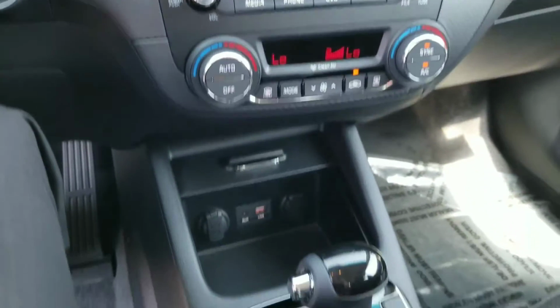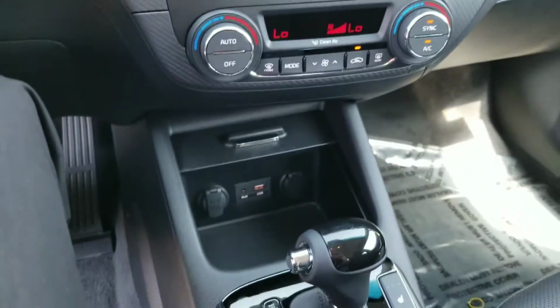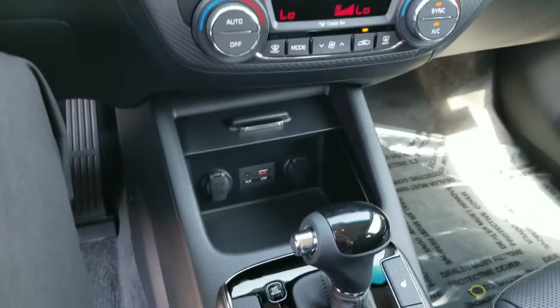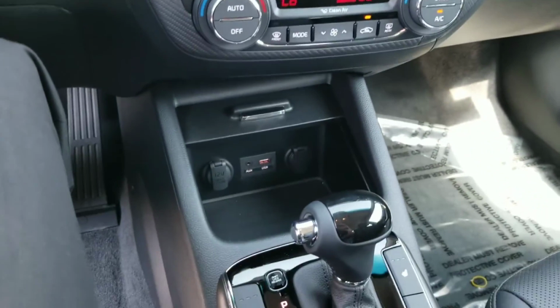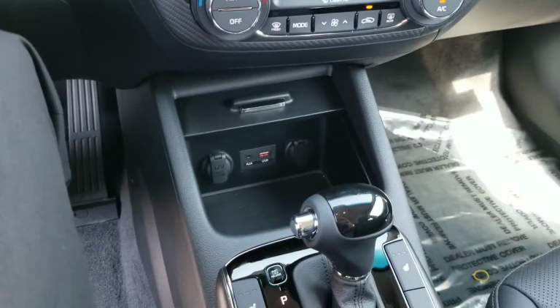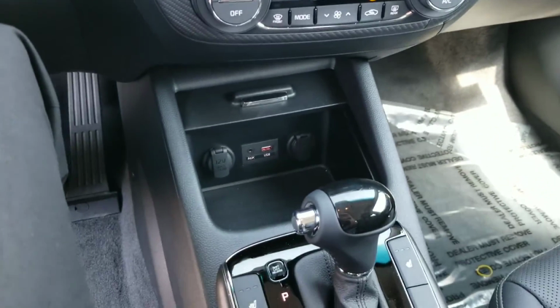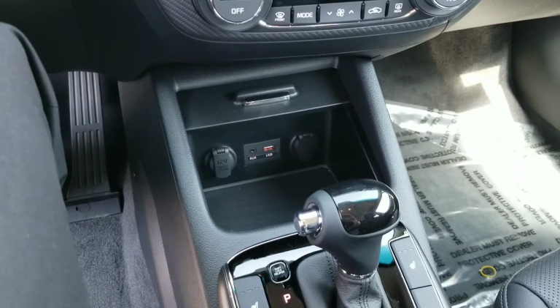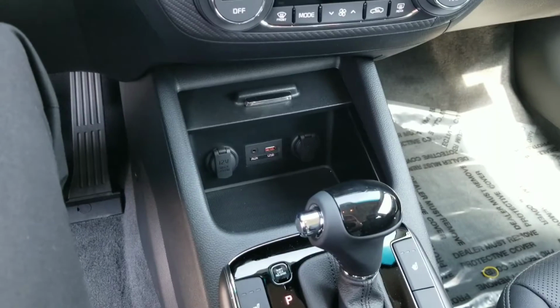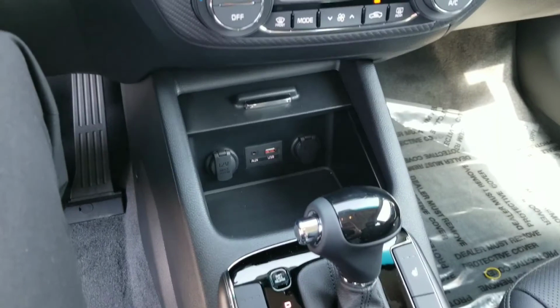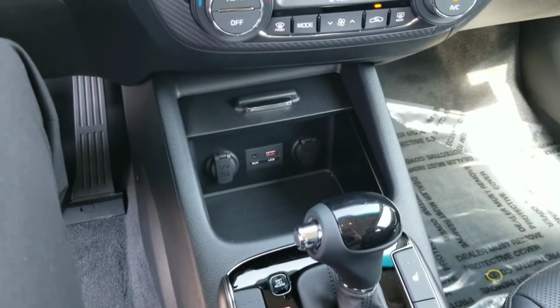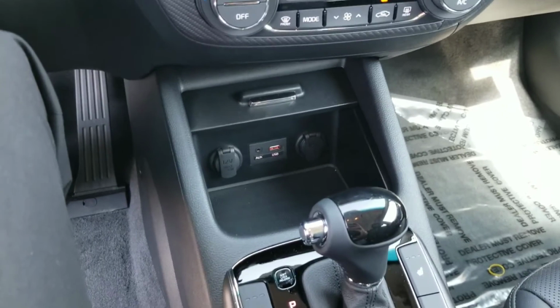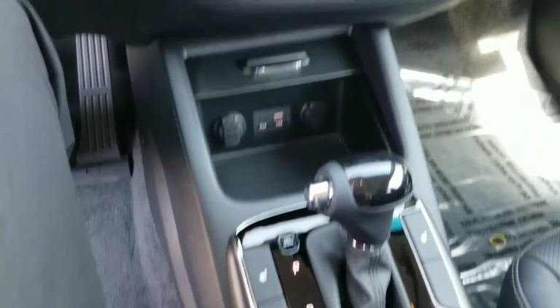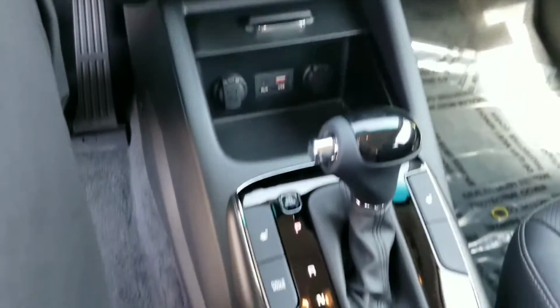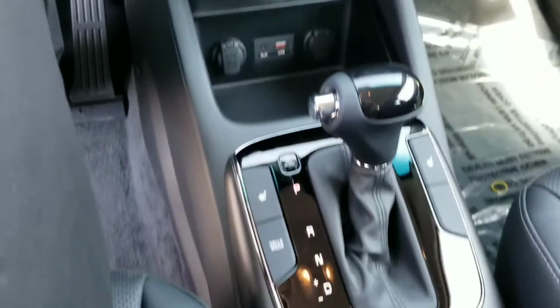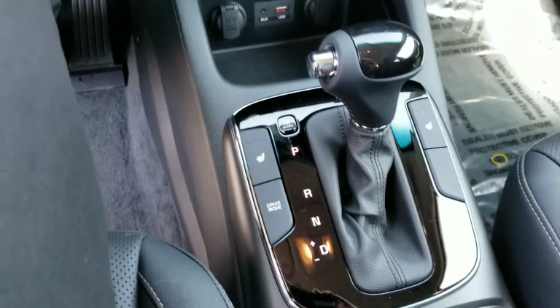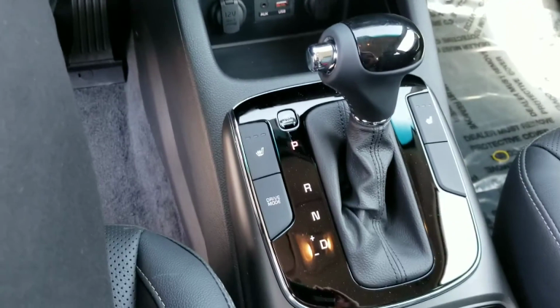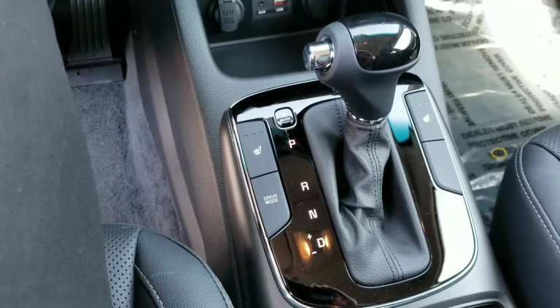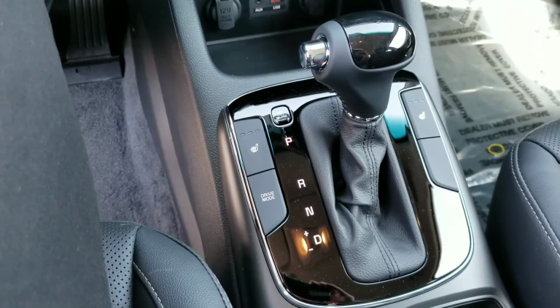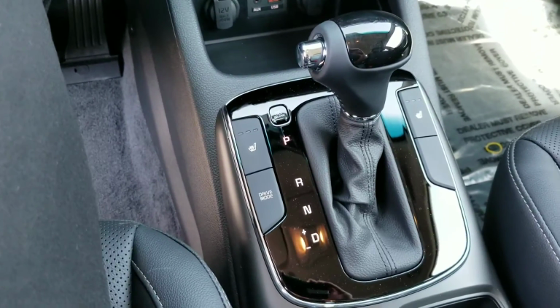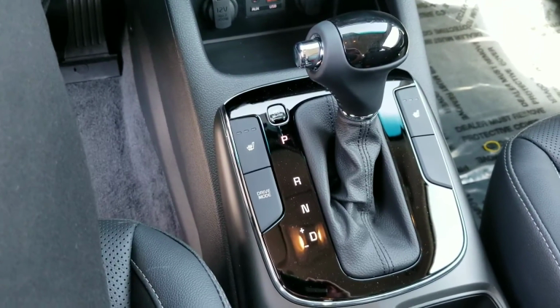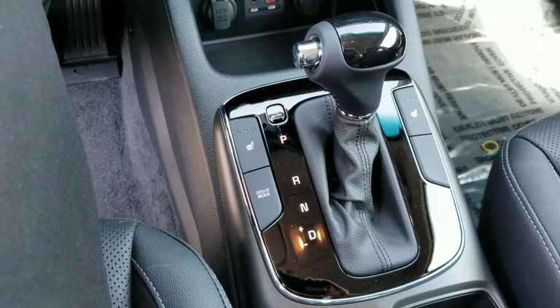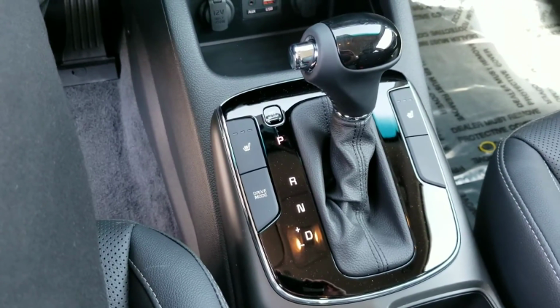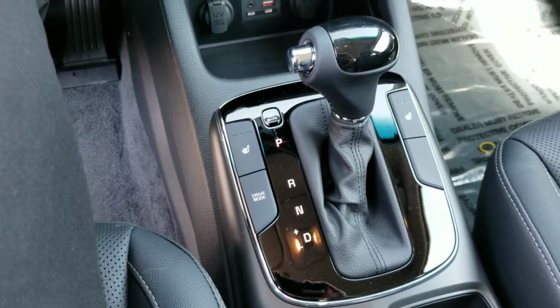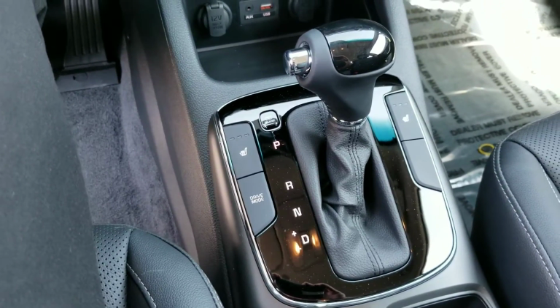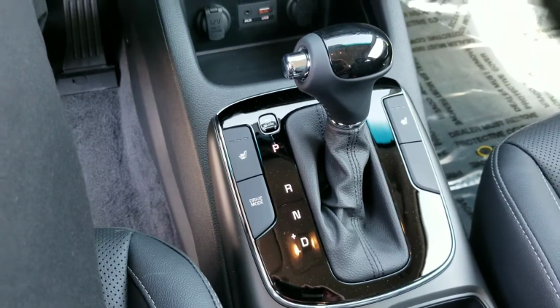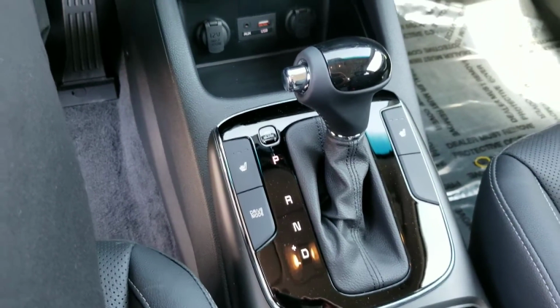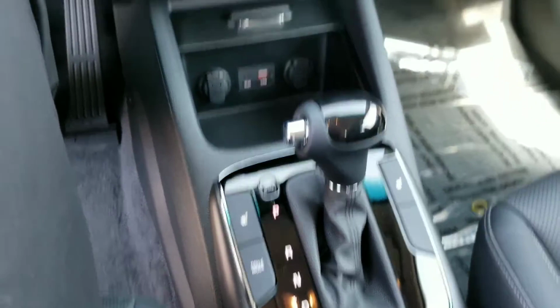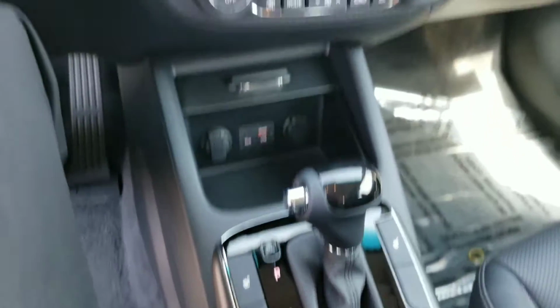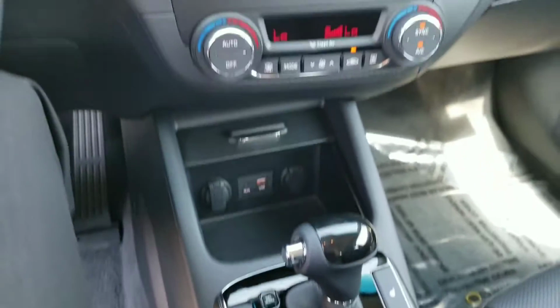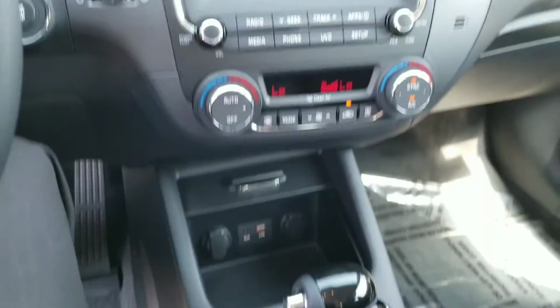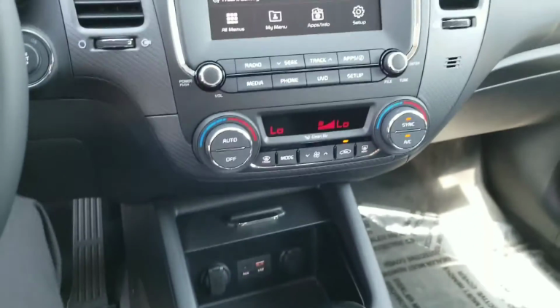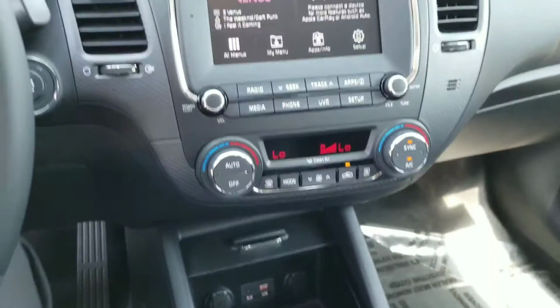You can see you've got plenty of charging outlets, it does have heated seats in this model, and different drive modes.